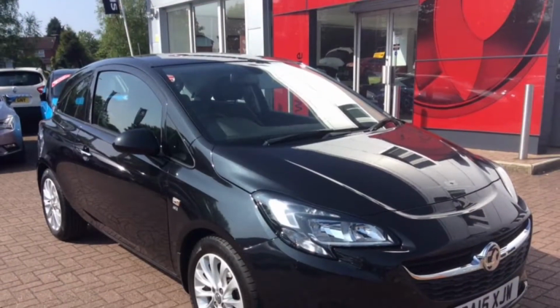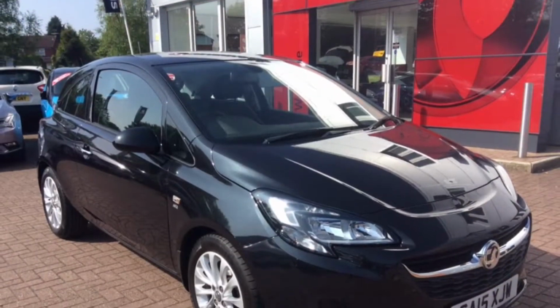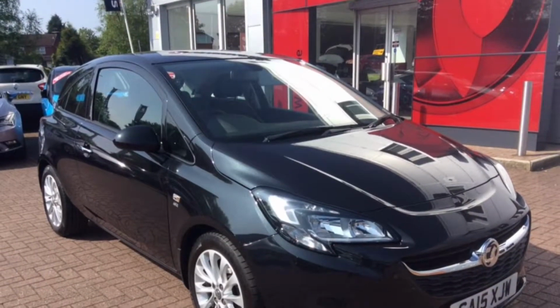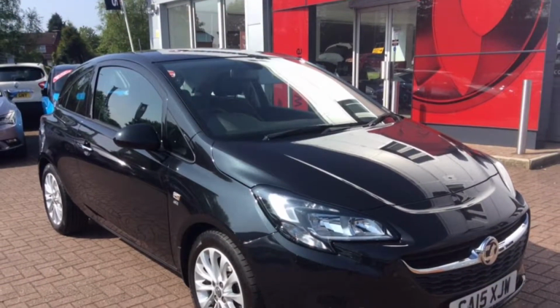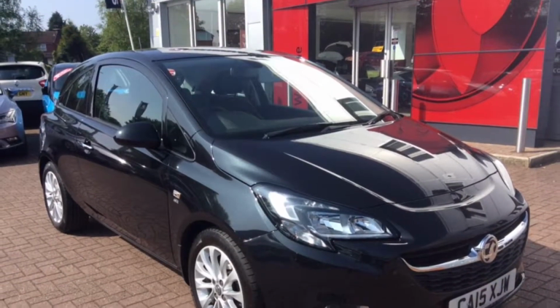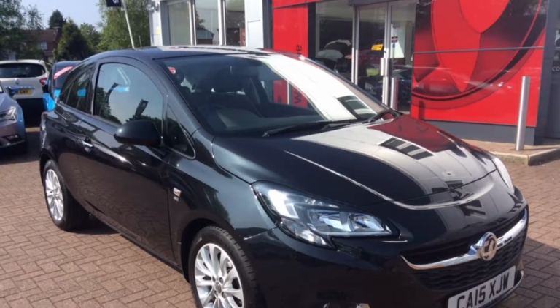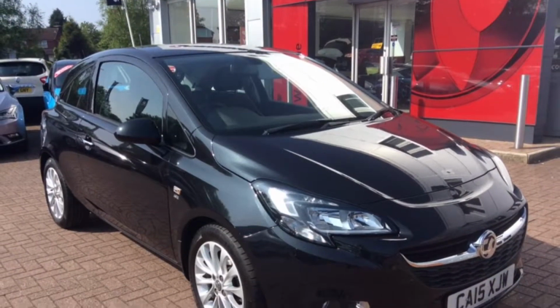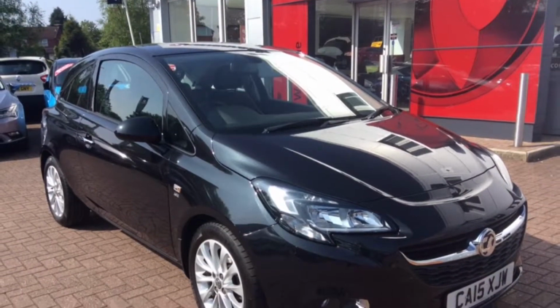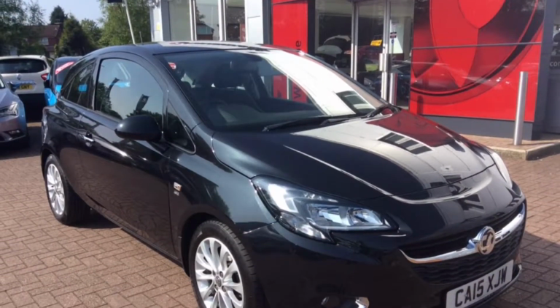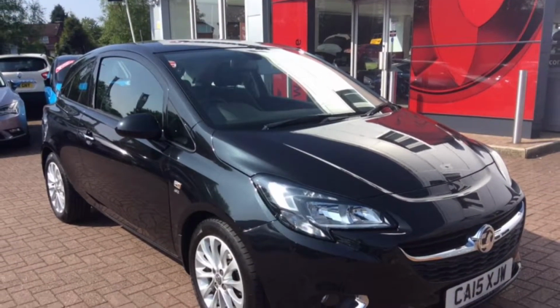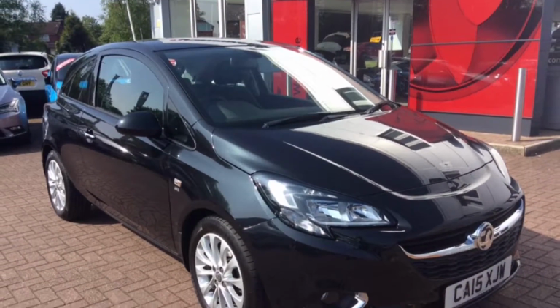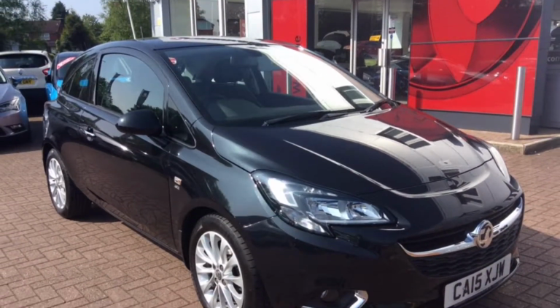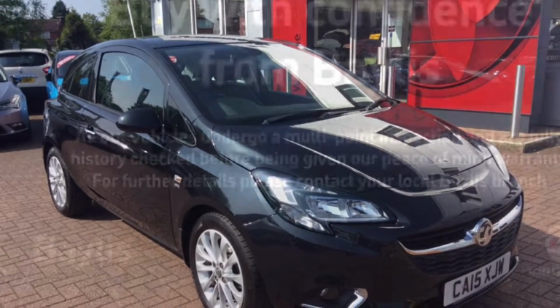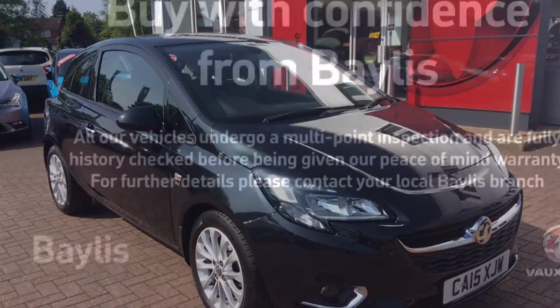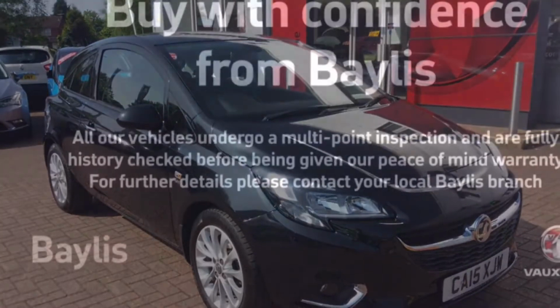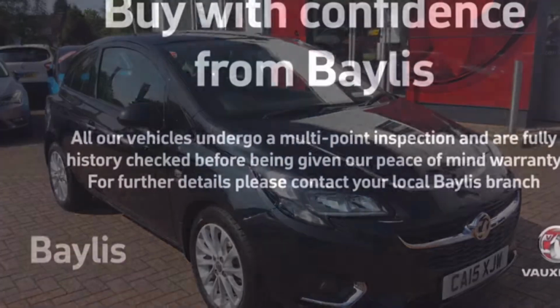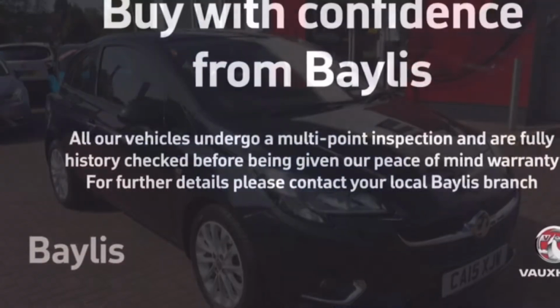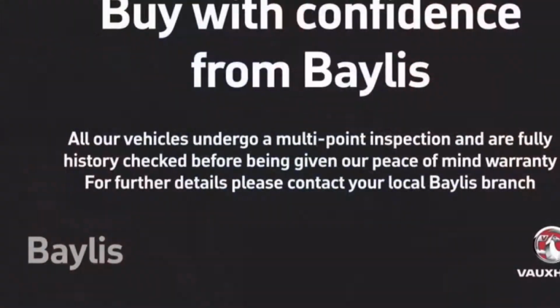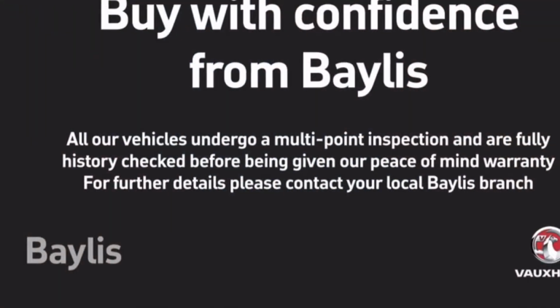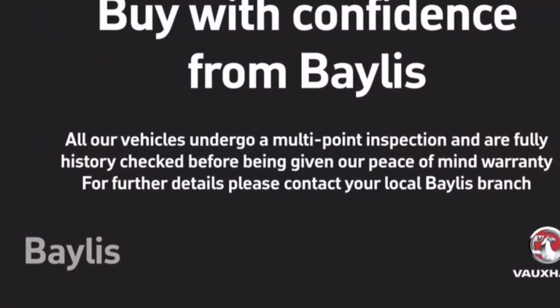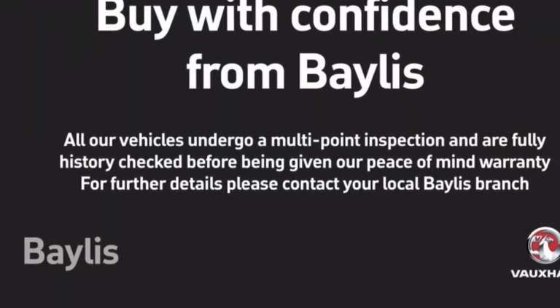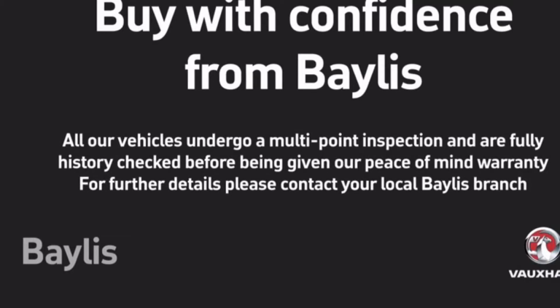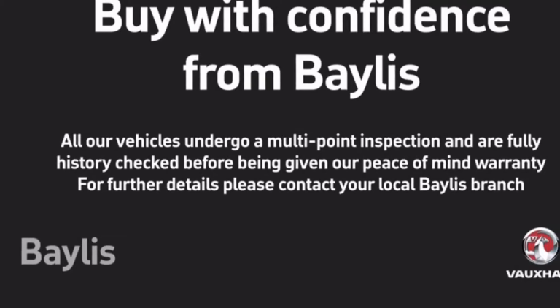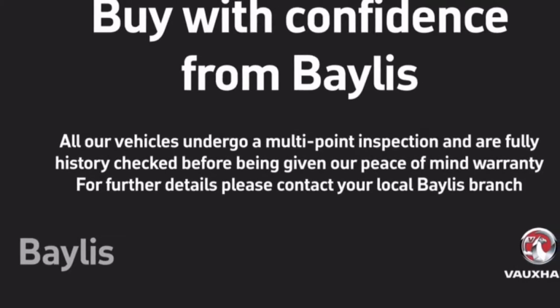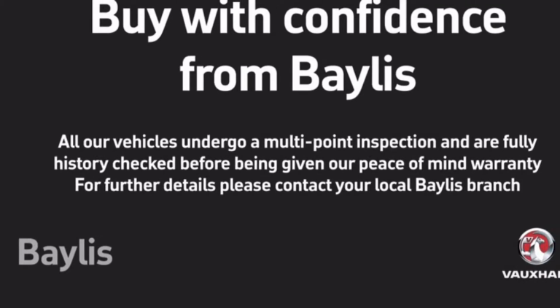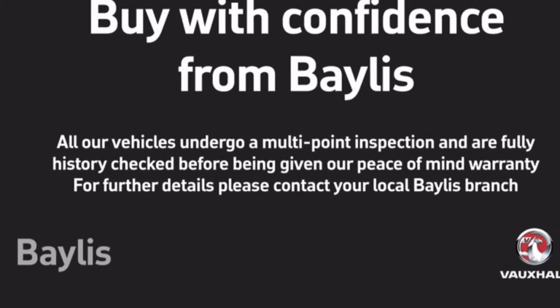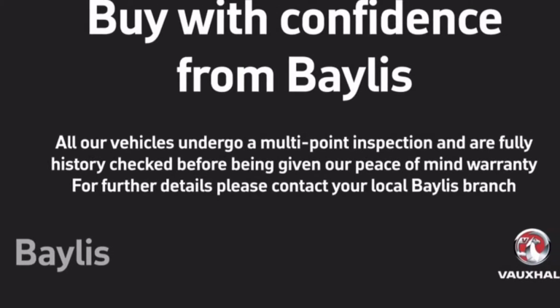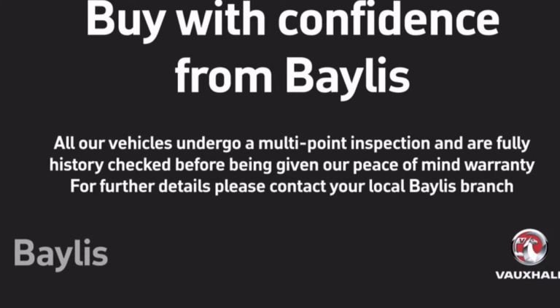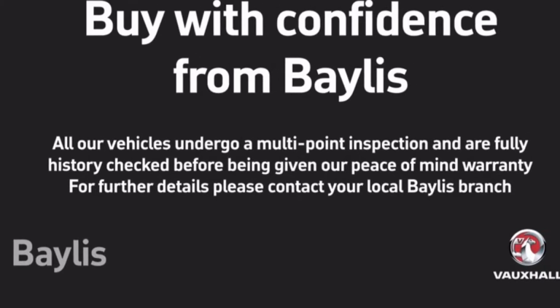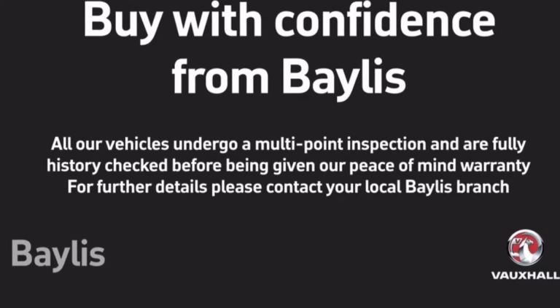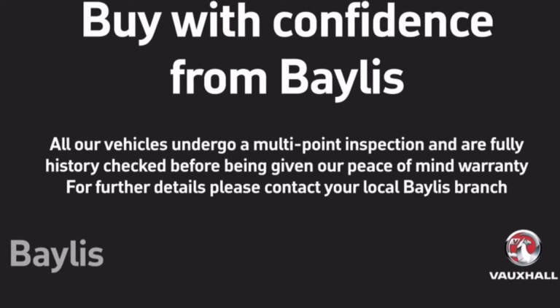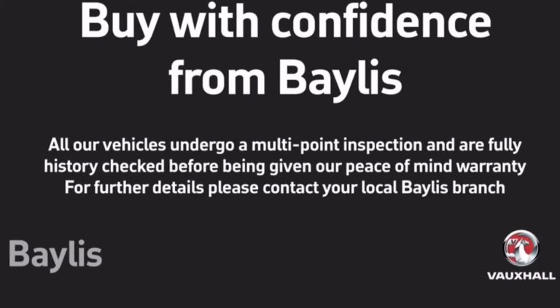Bayless offer a number of extended warranty and finance packages, and for more information head to our website.